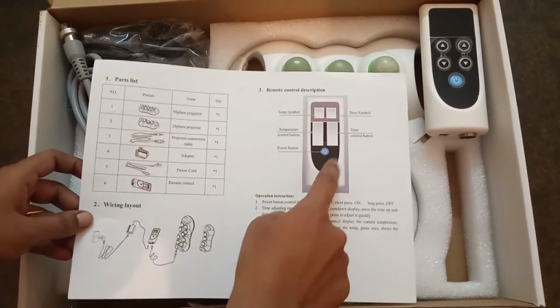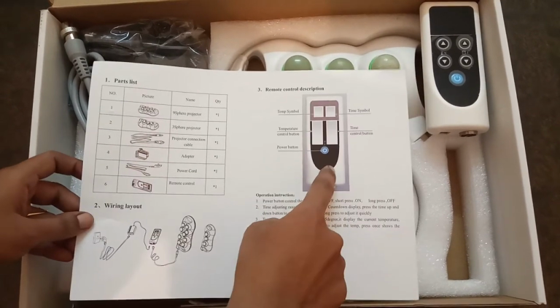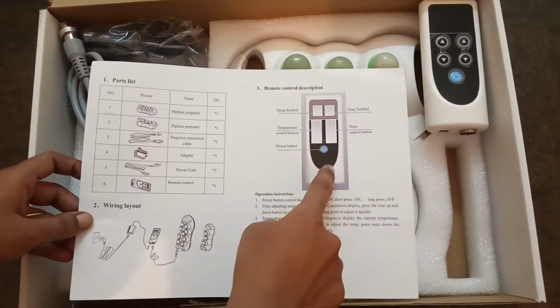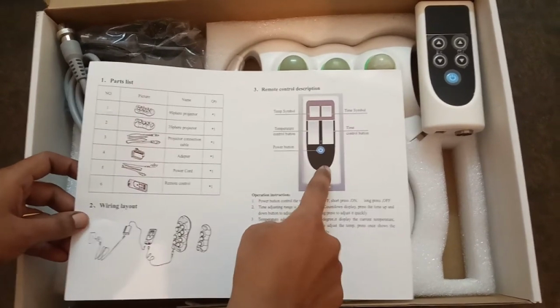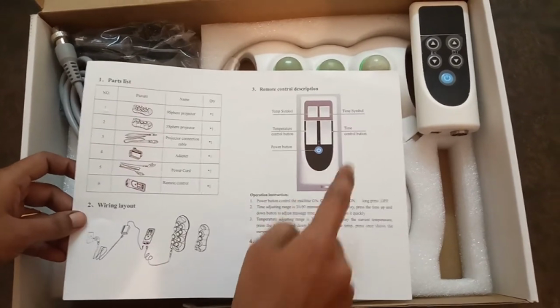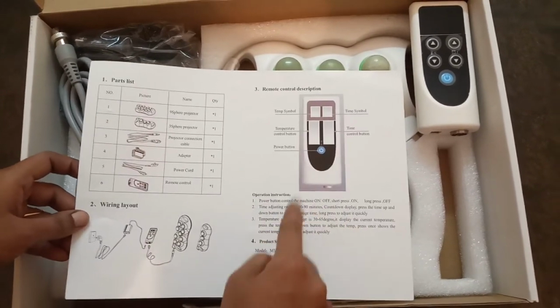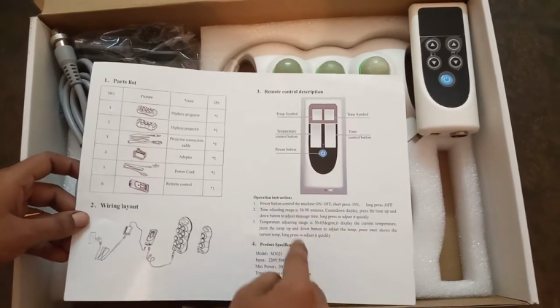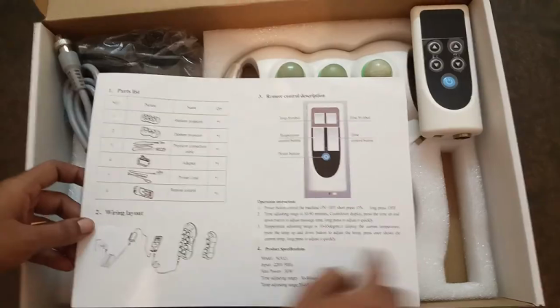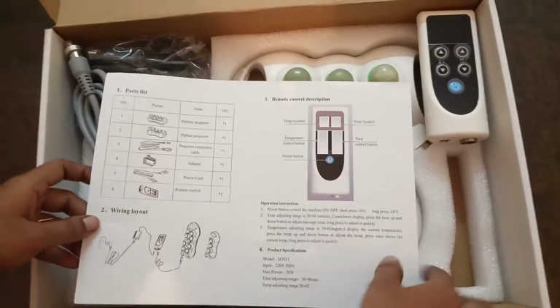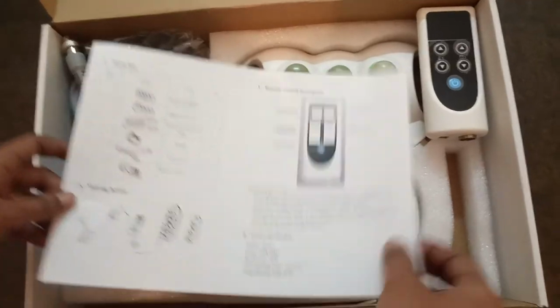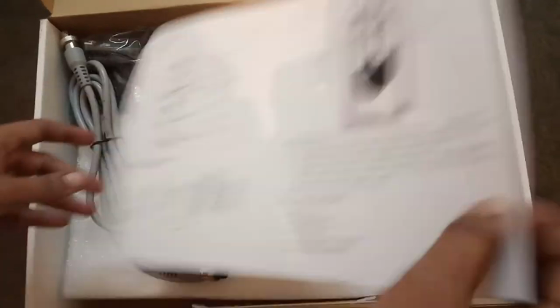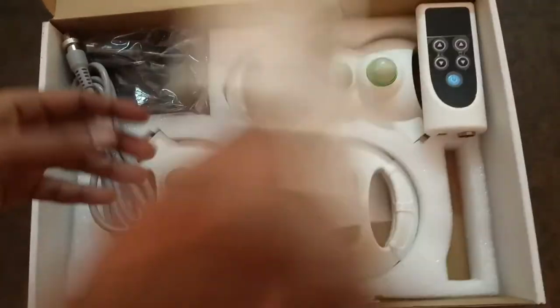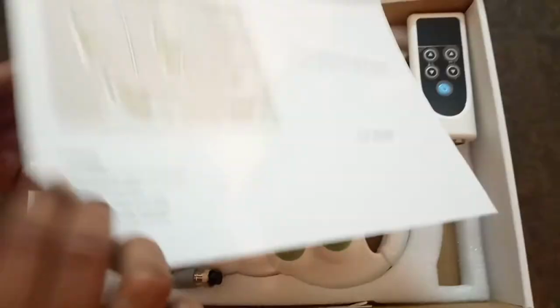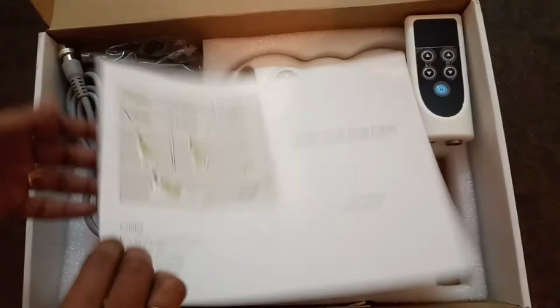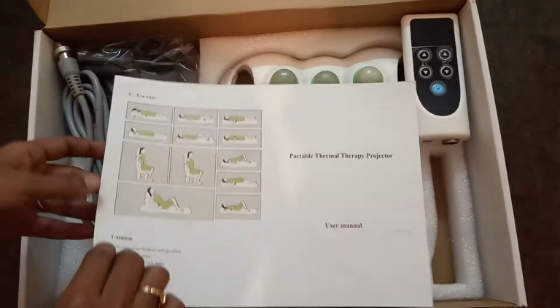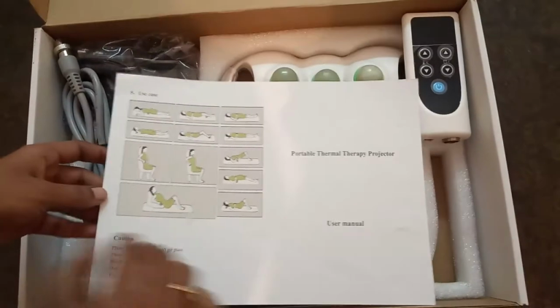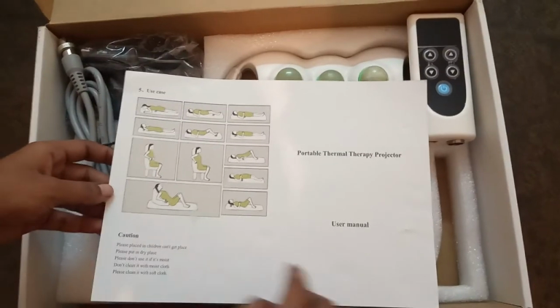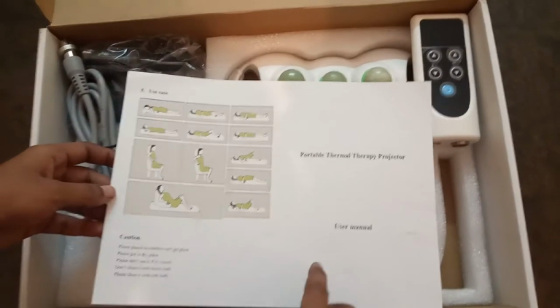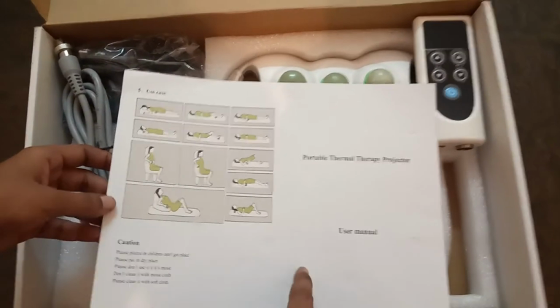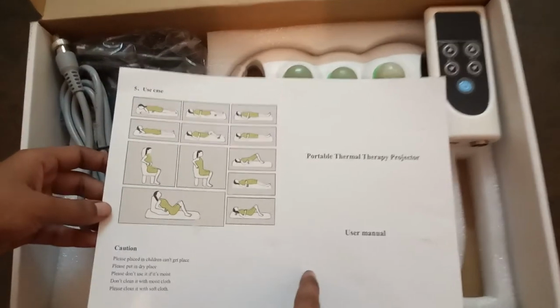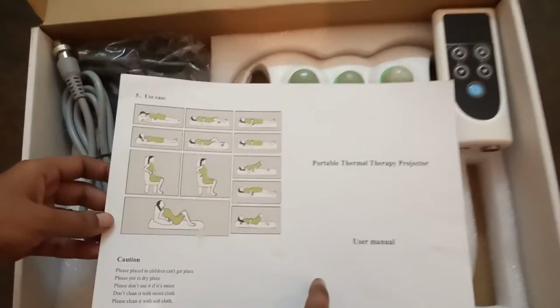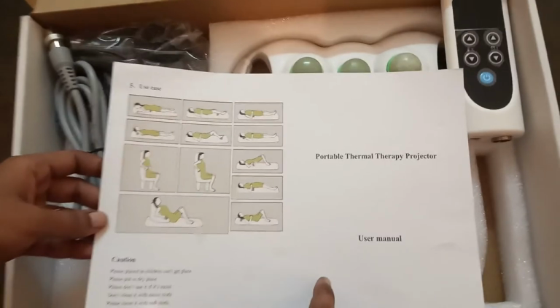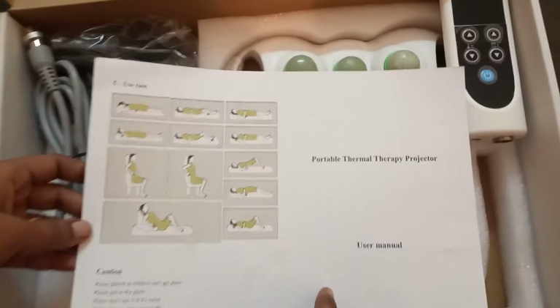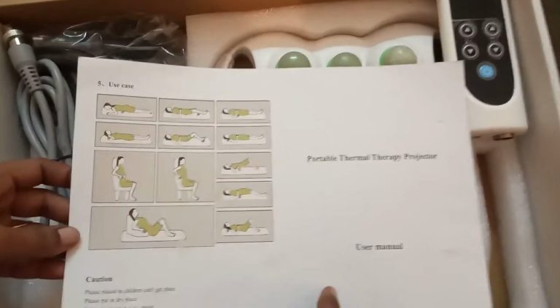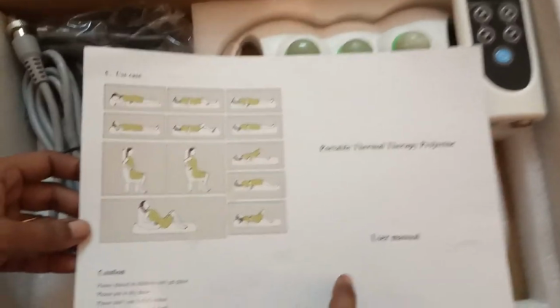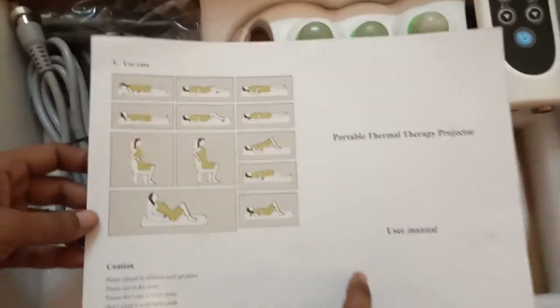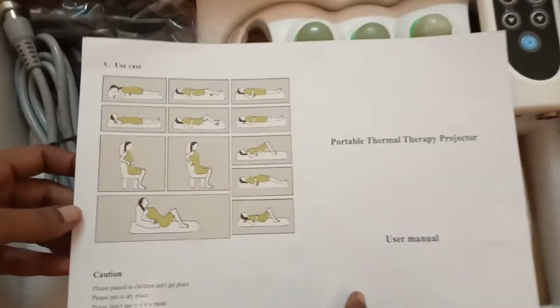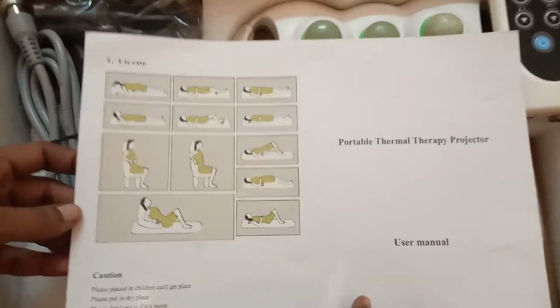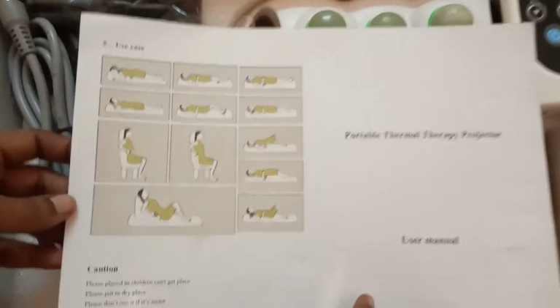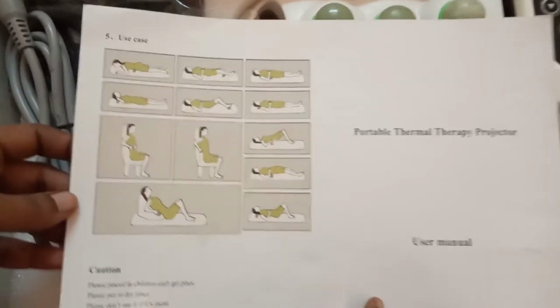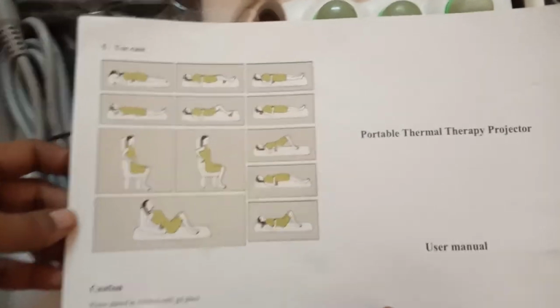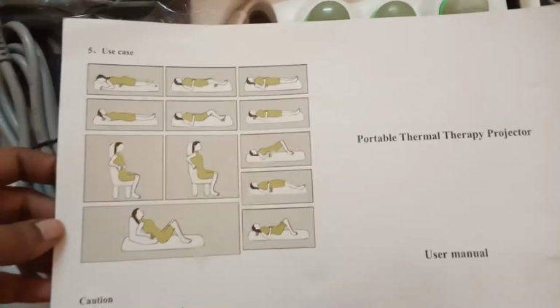And this is the remote — how to operate. And friends, this is the user manual for the portable thermal therapy projector.